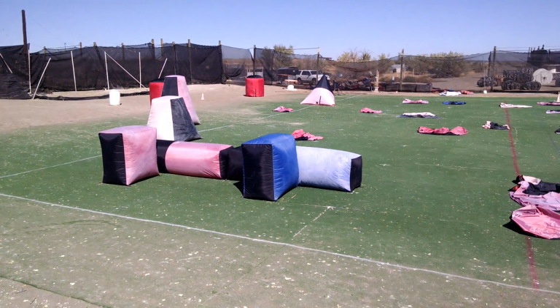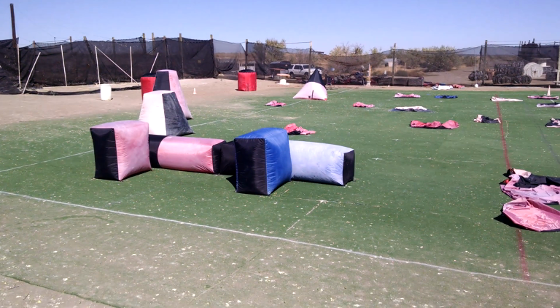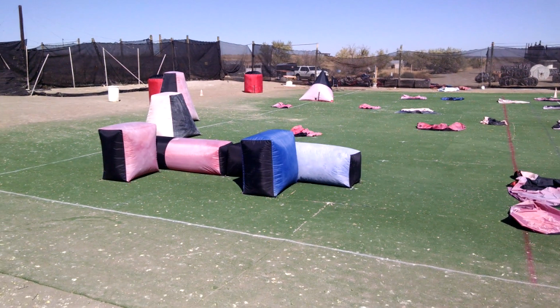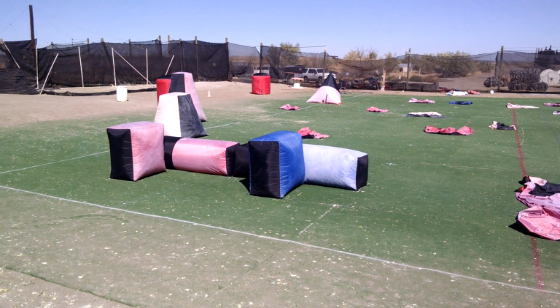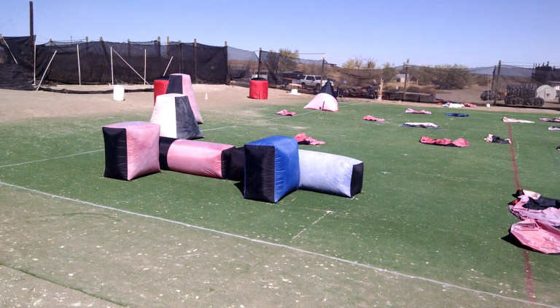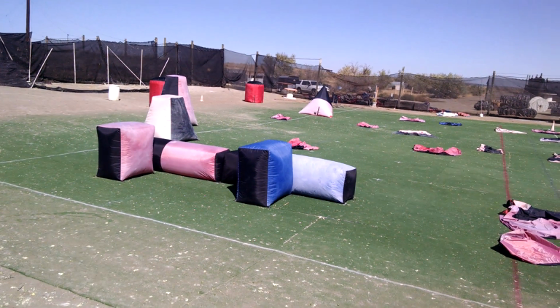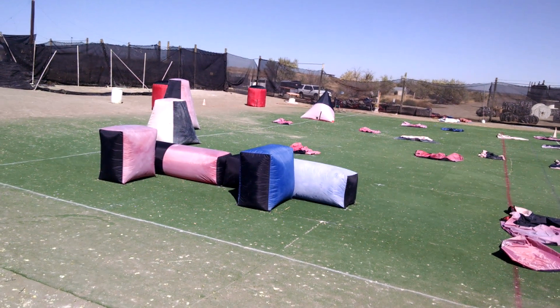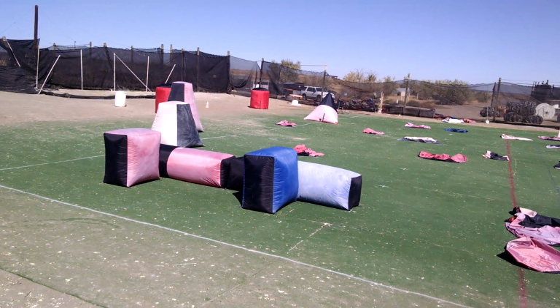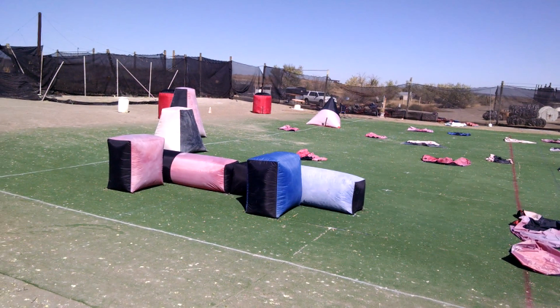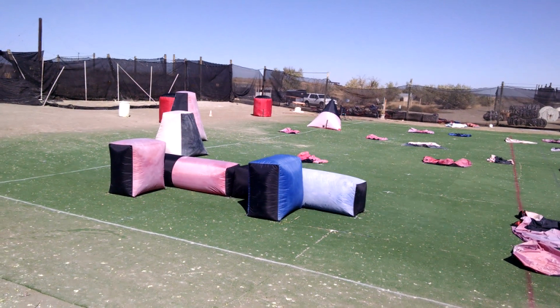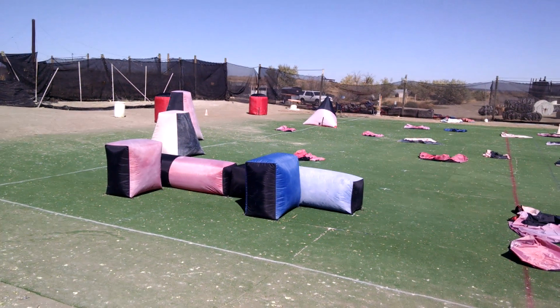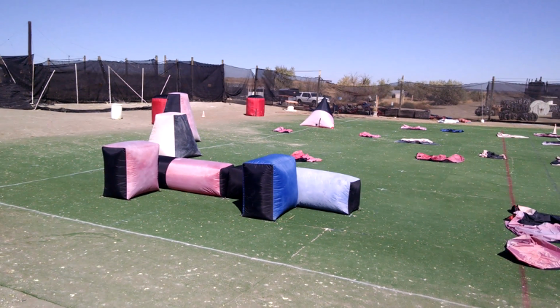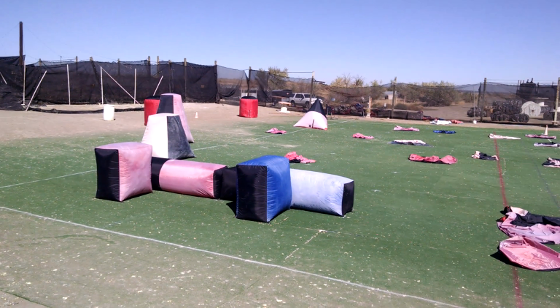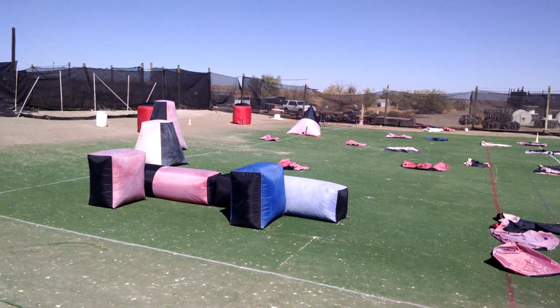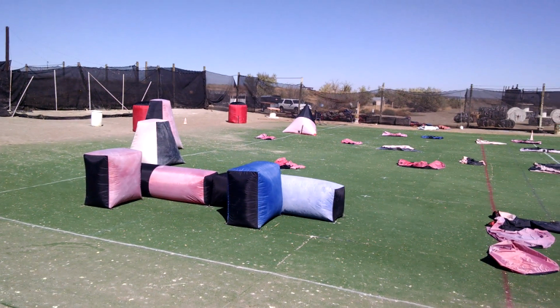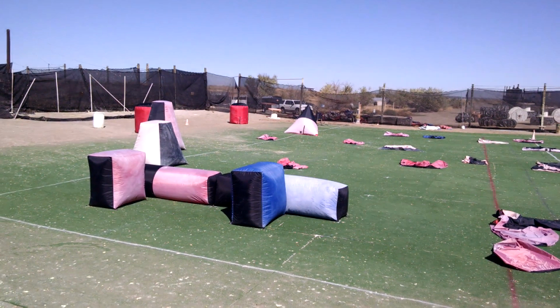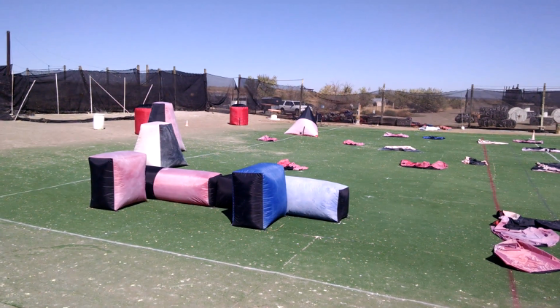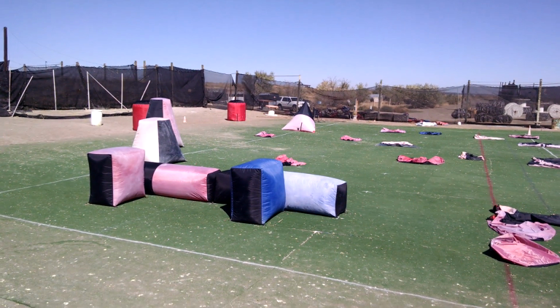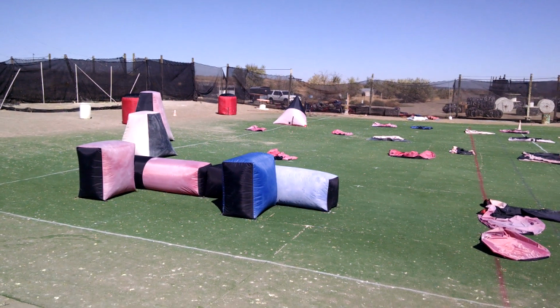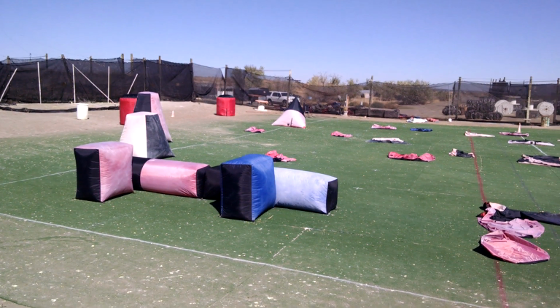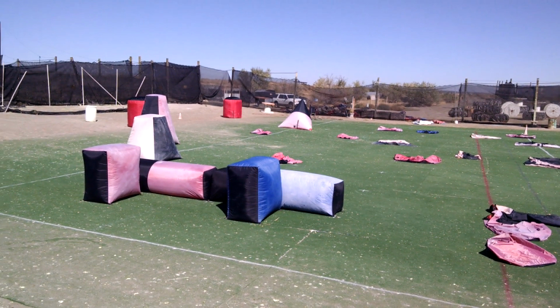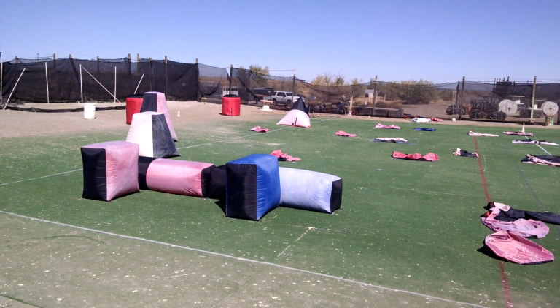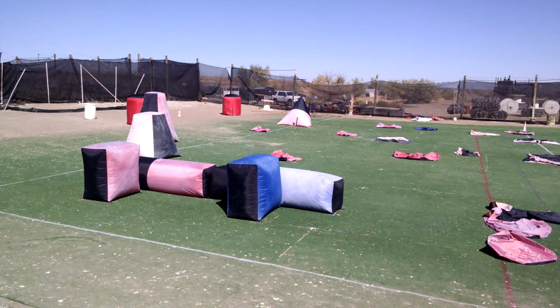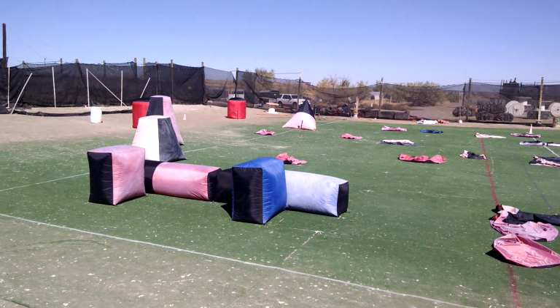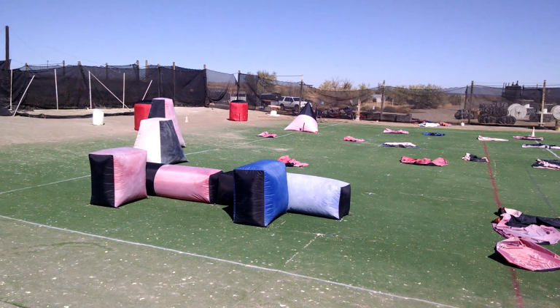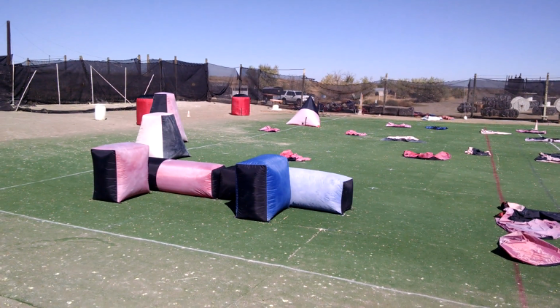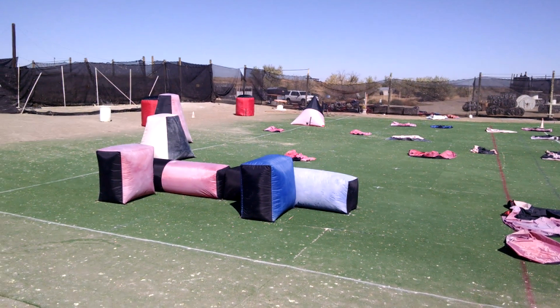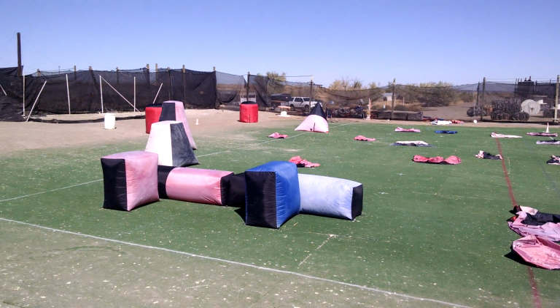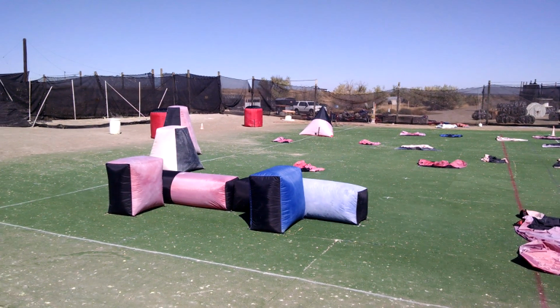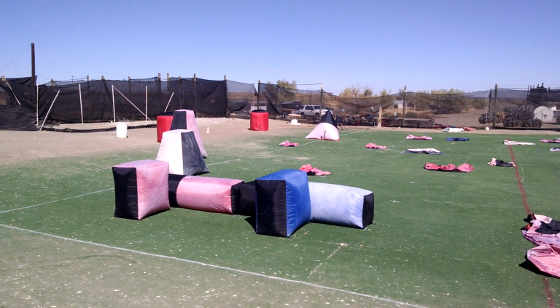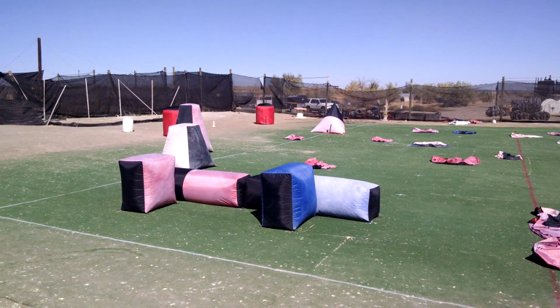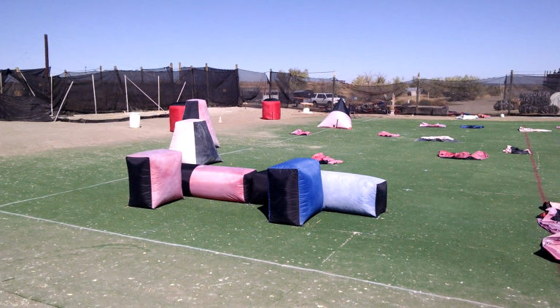Next week we should have a full field to test for you. Until next time, Tim from Vortex Bunkers.